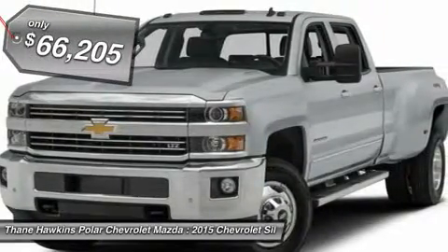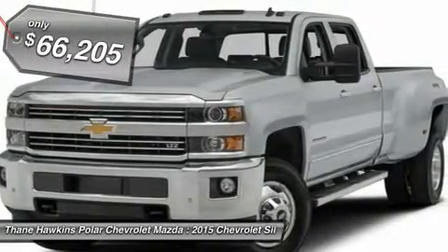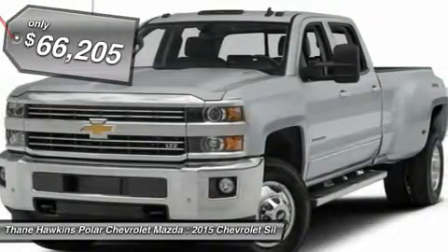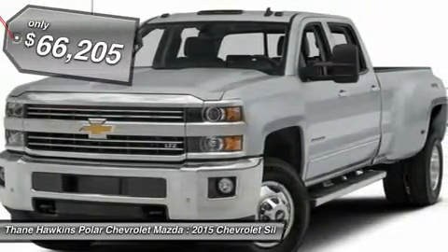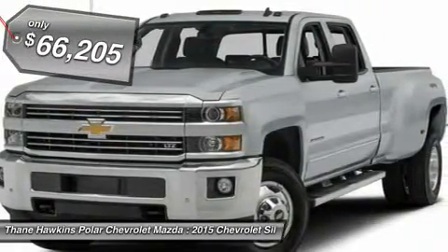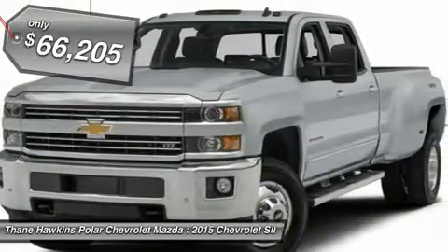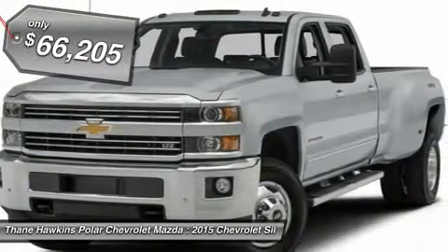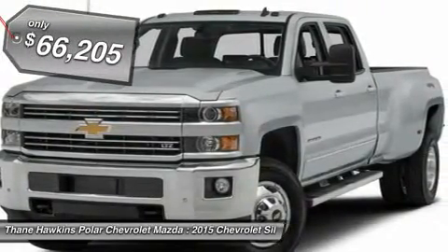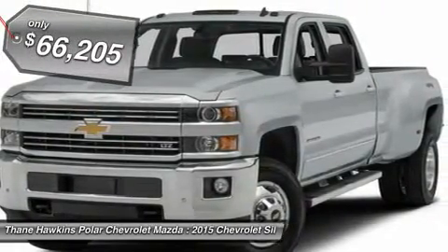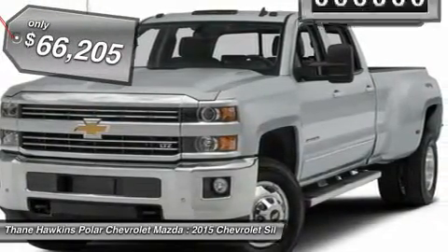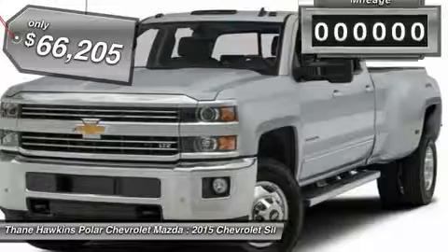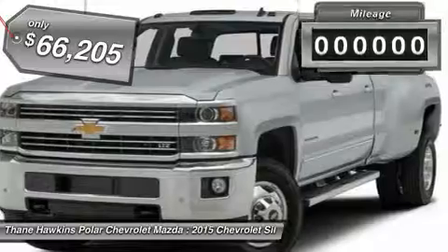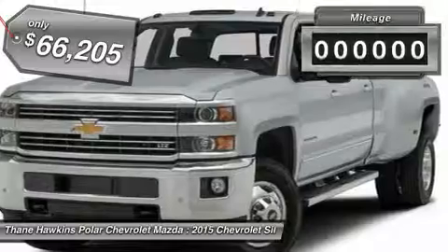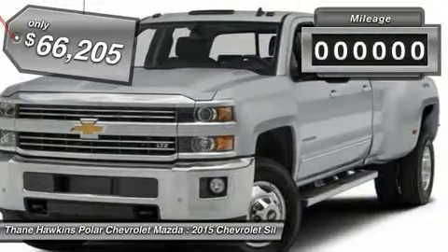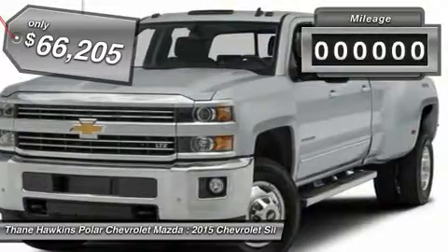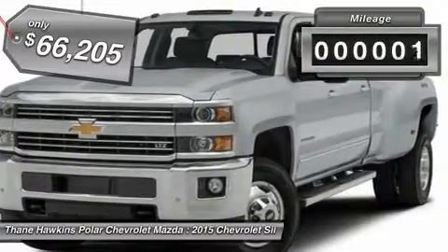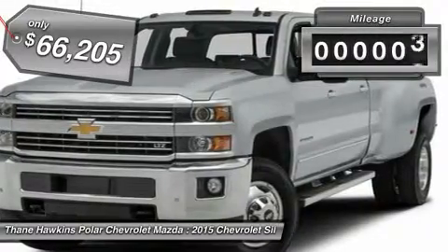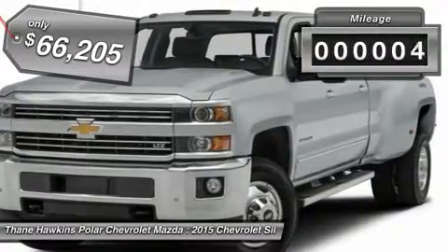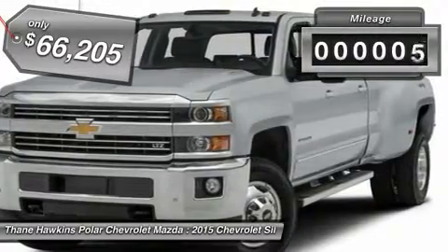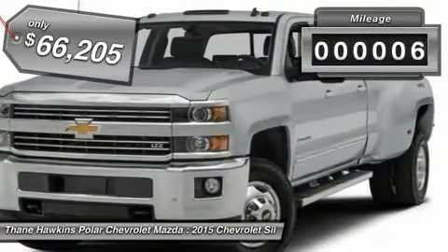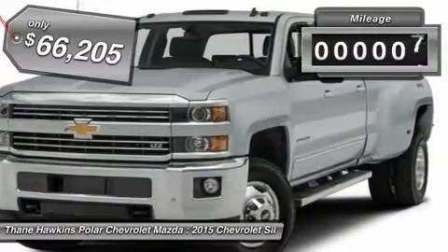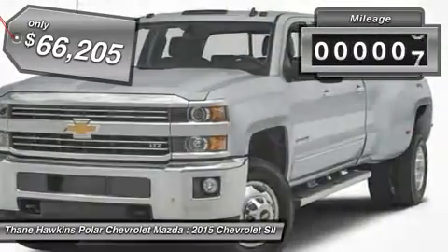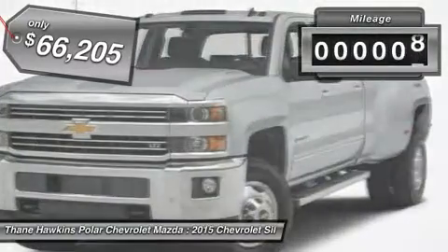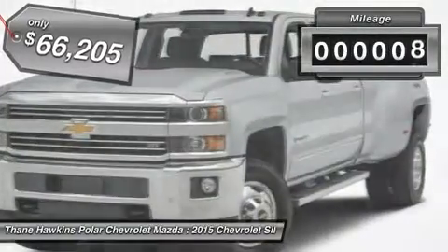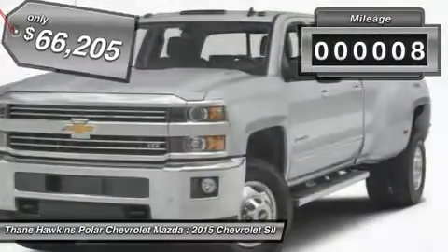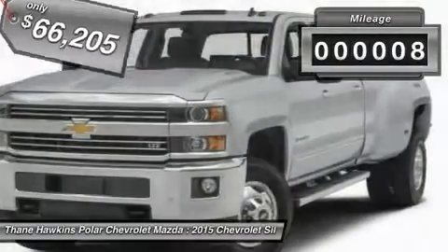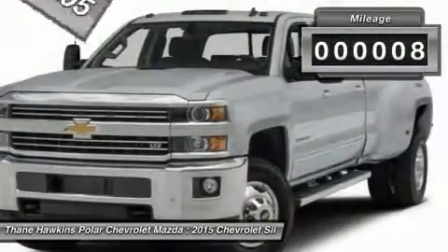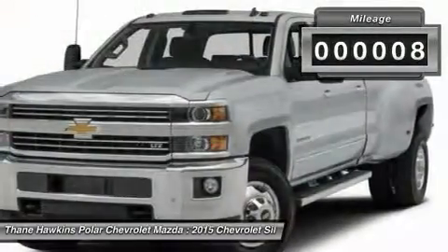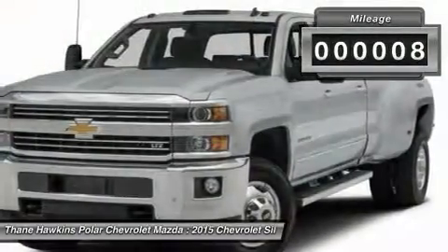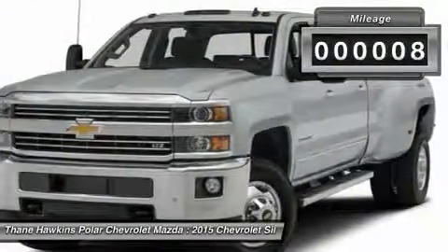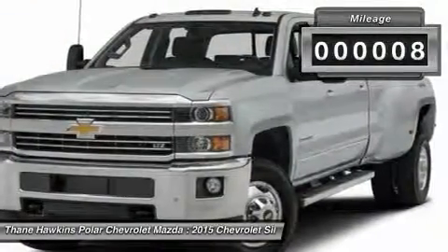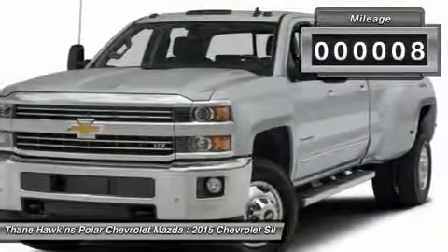And is priced below $70,000. This vehicle has less than 100 miles.